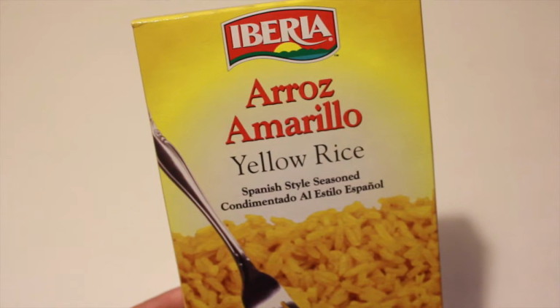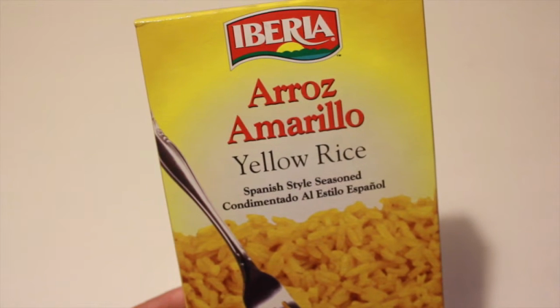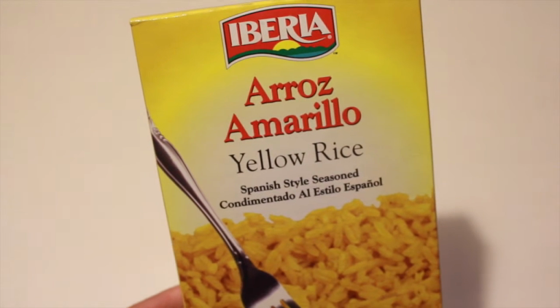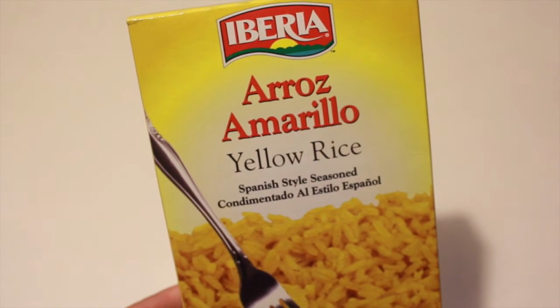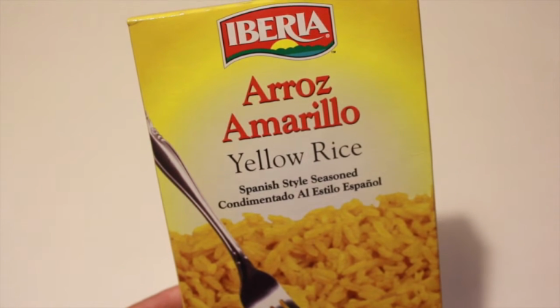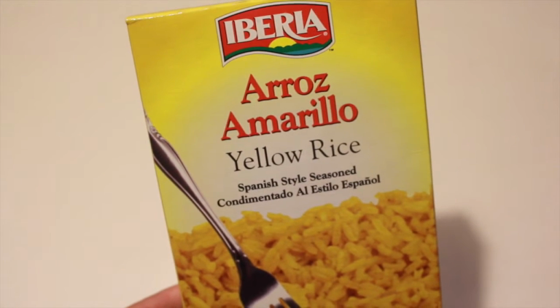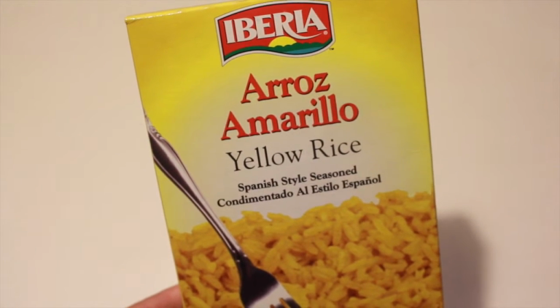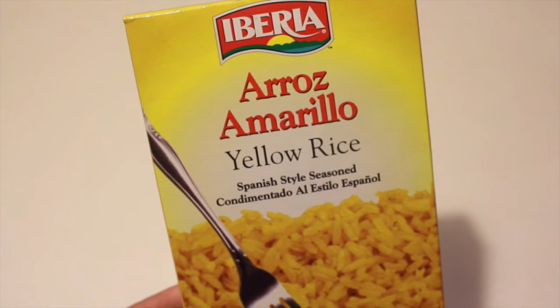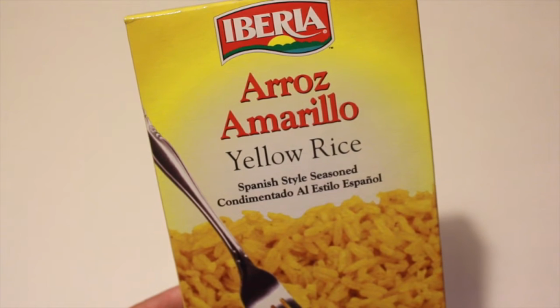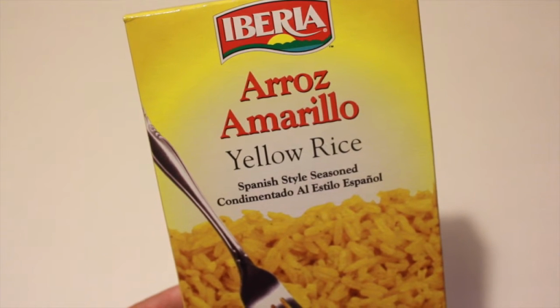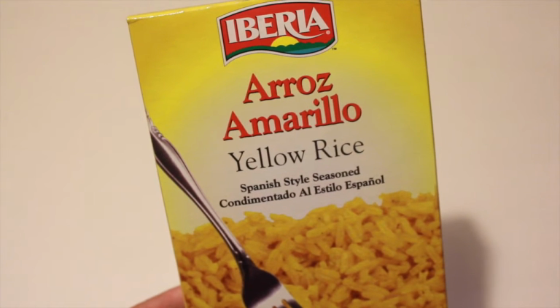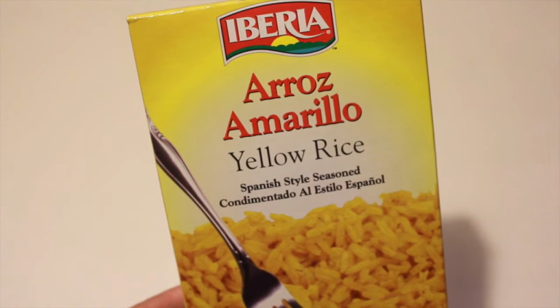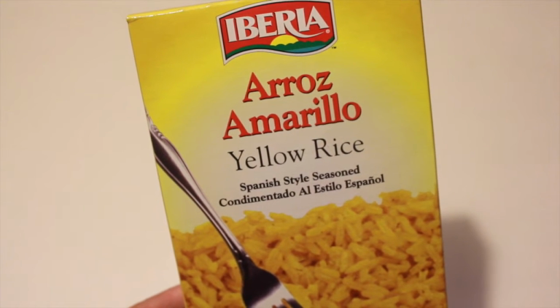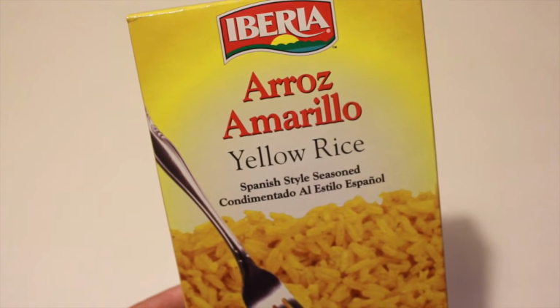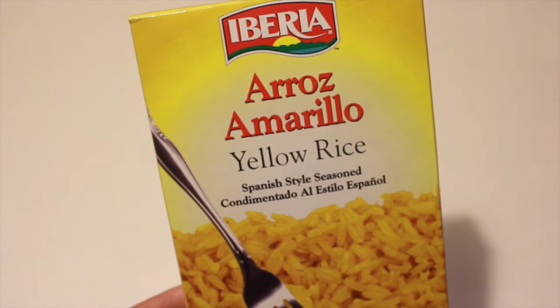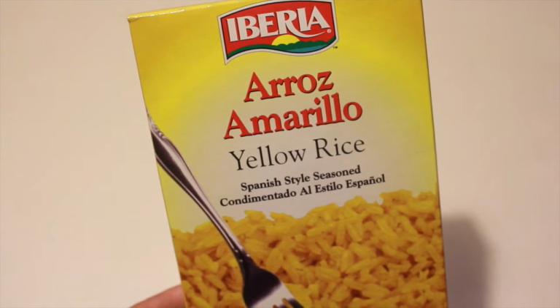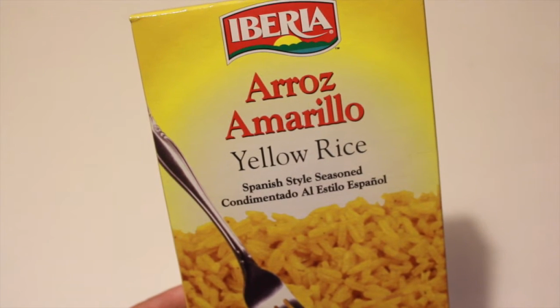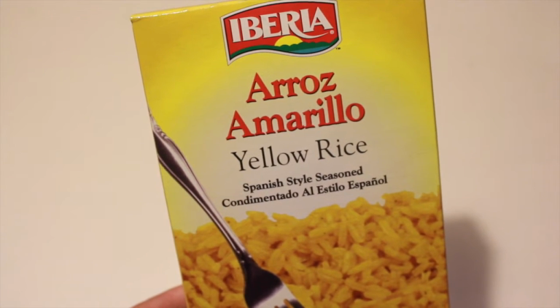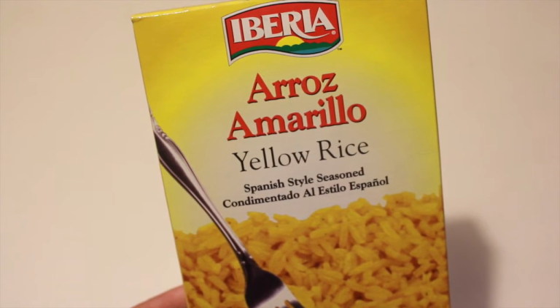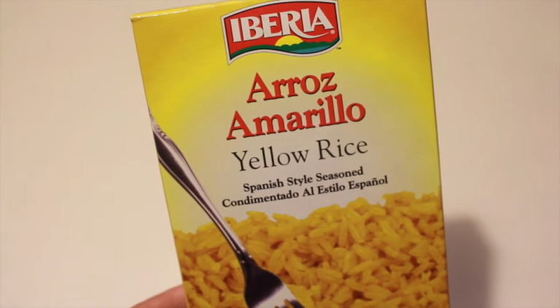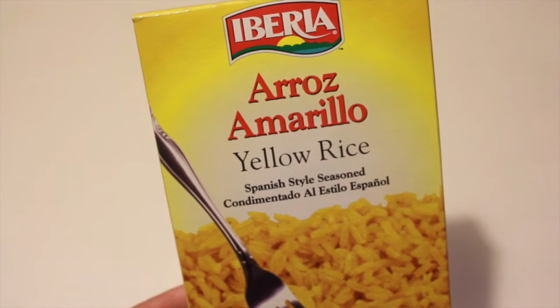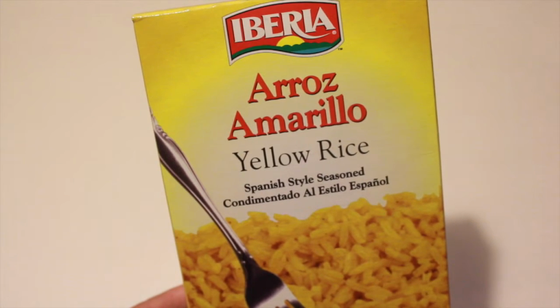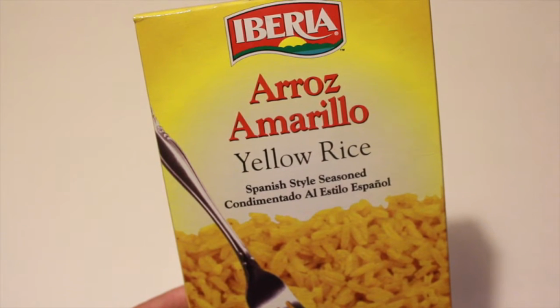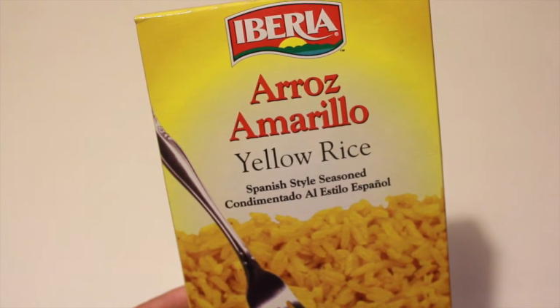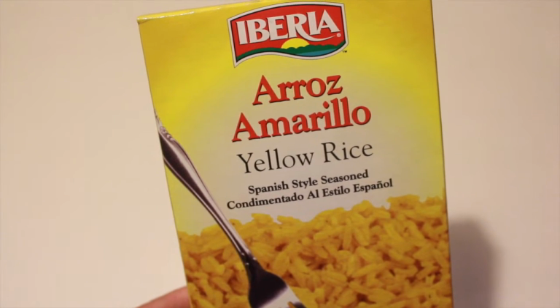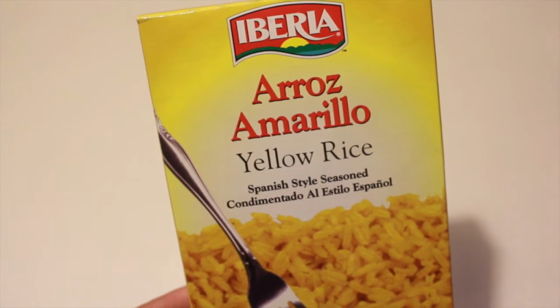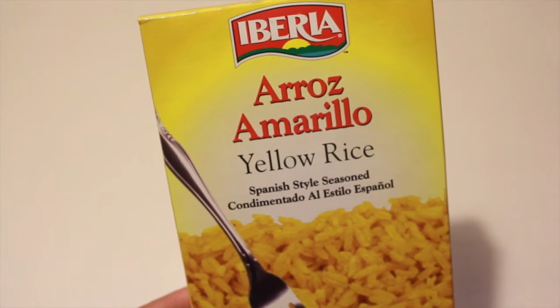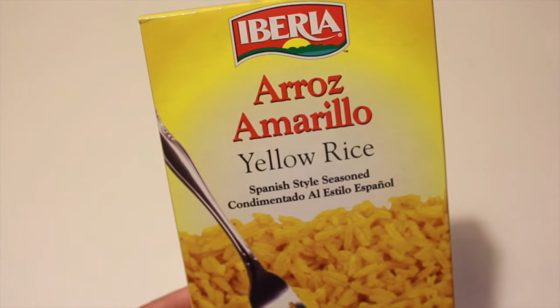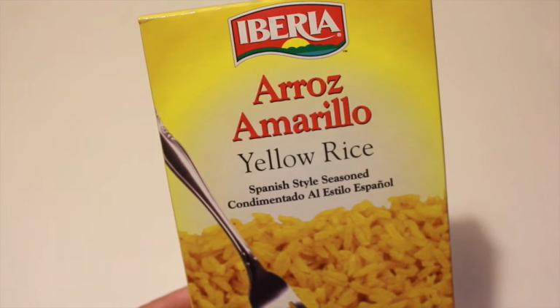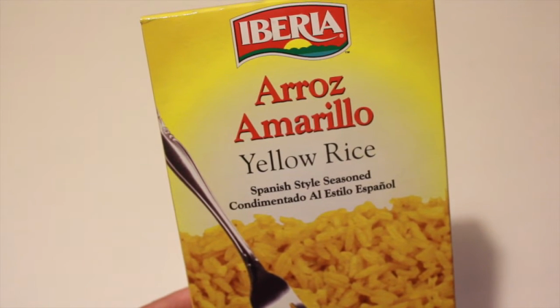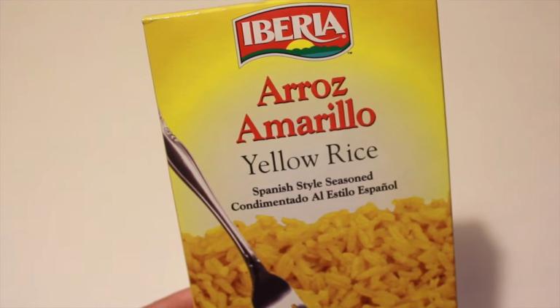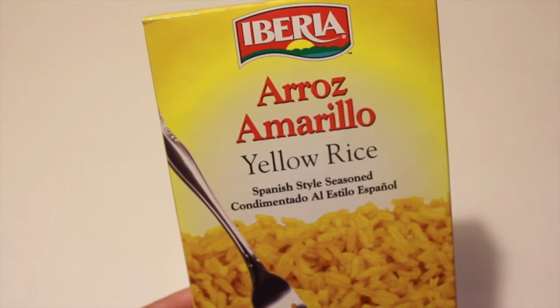Hi guys, it's me again. I wanted to share with you real quick a small Dollar Tree haul and a small Target haul.